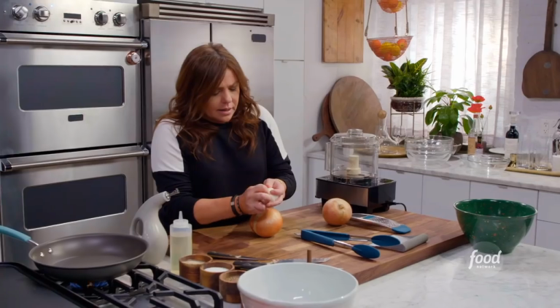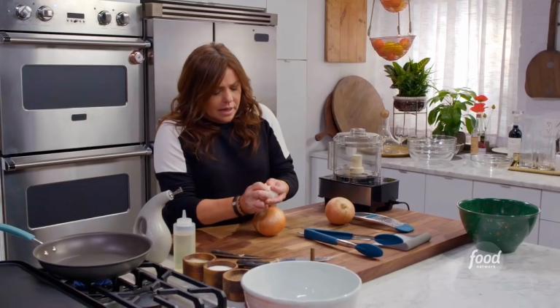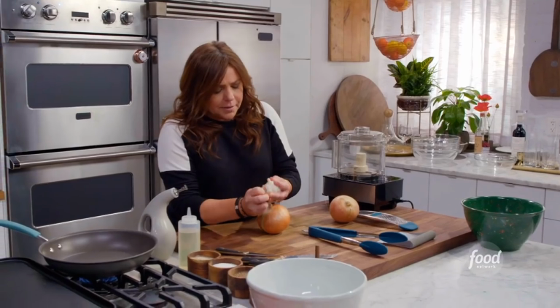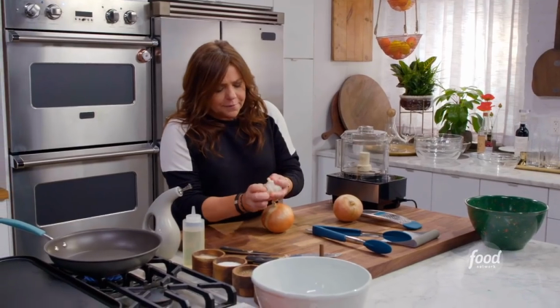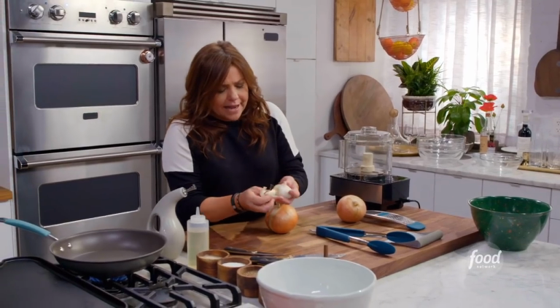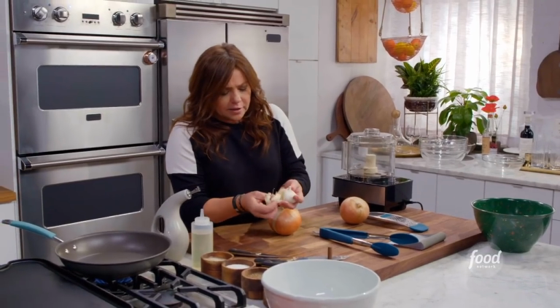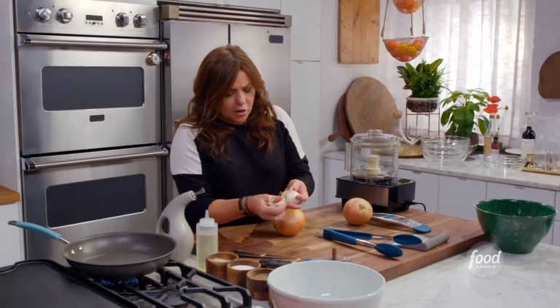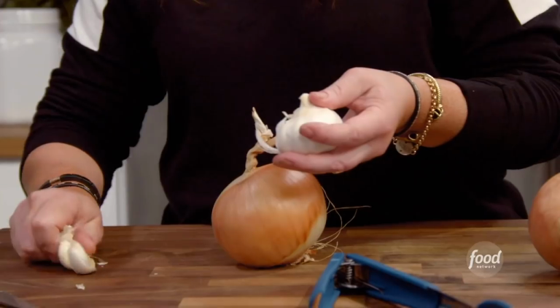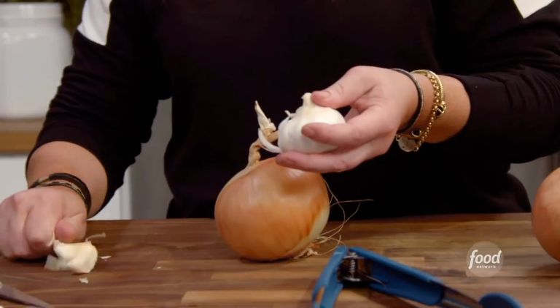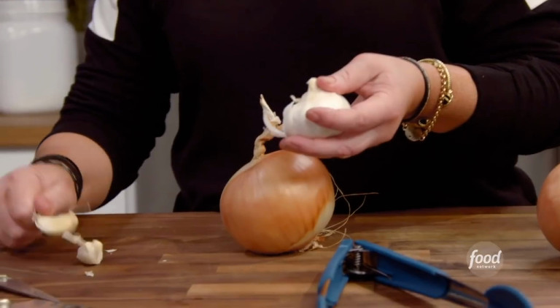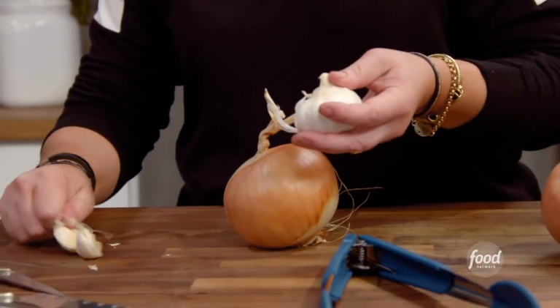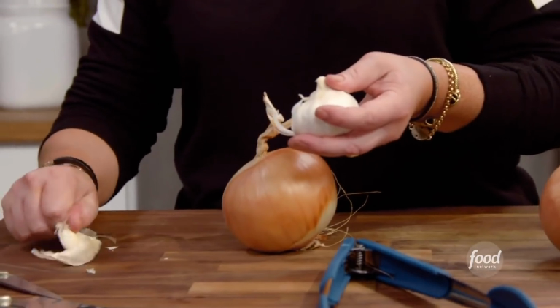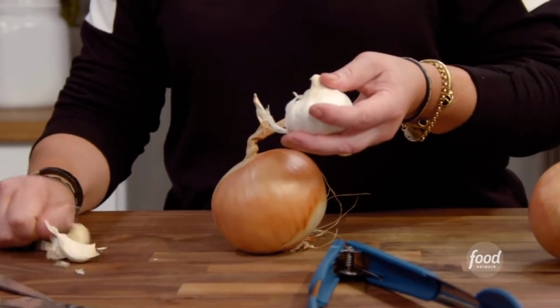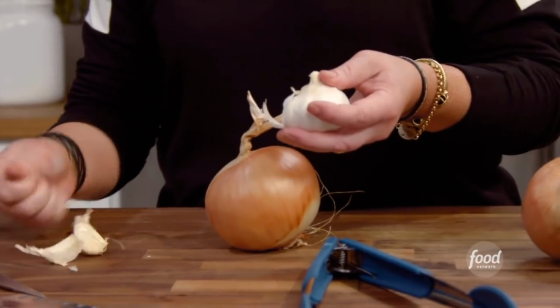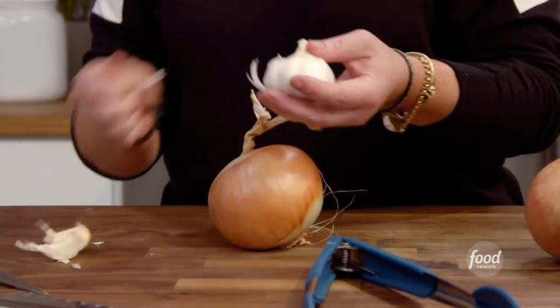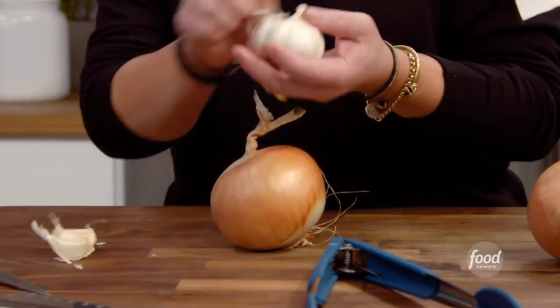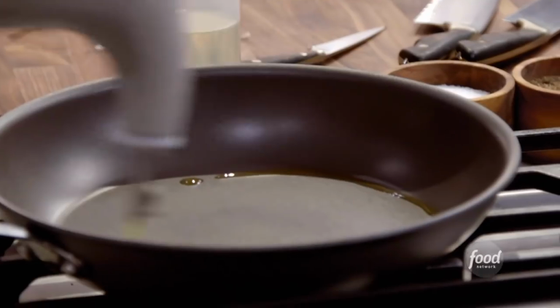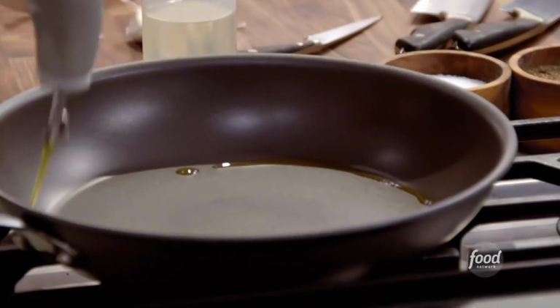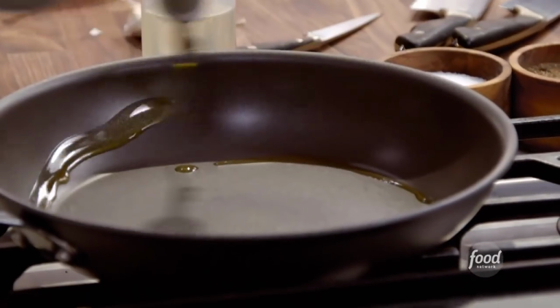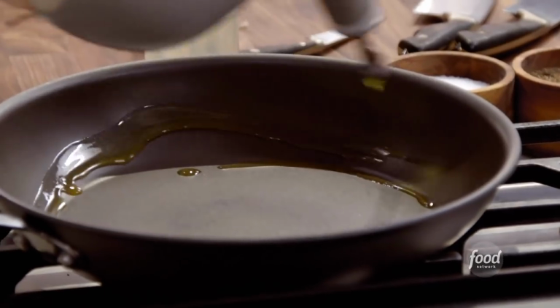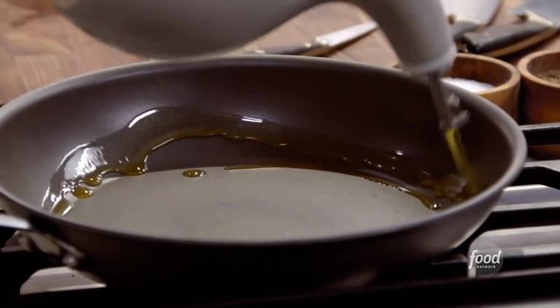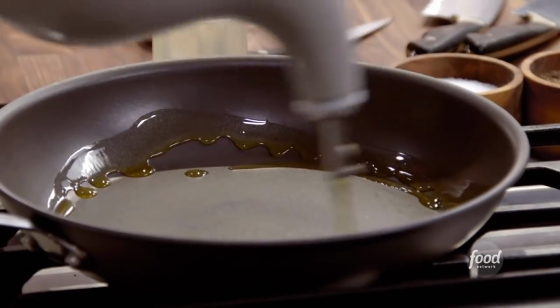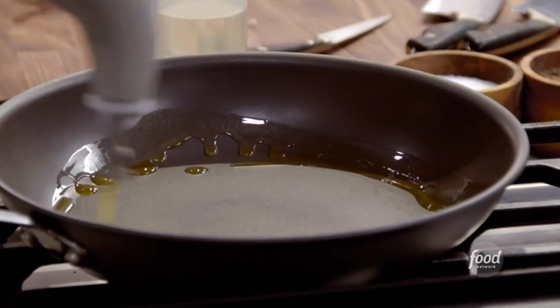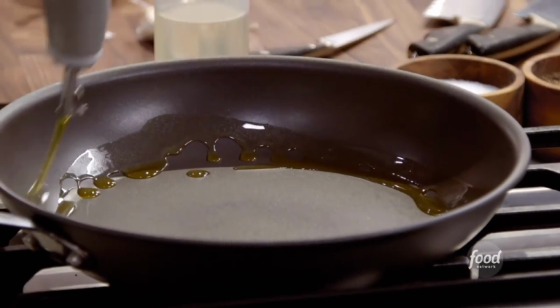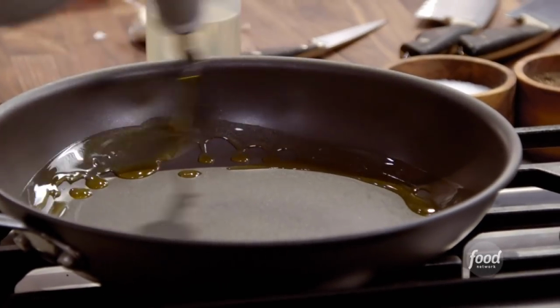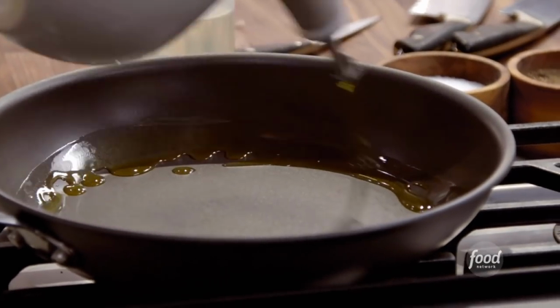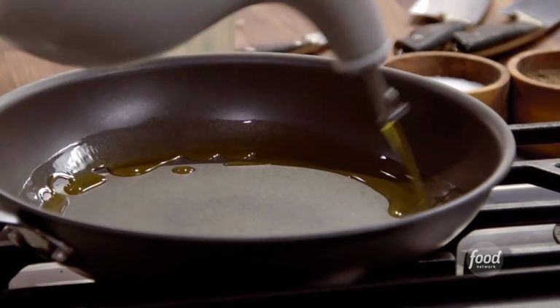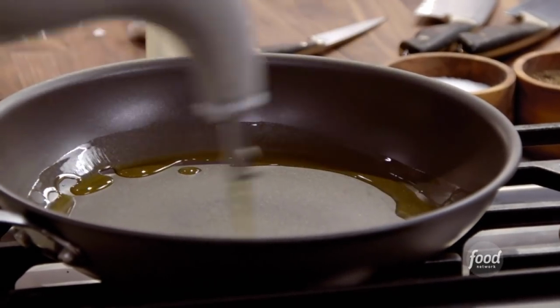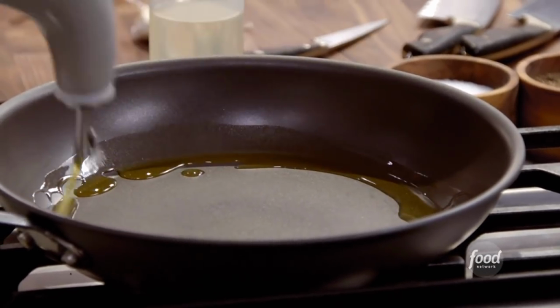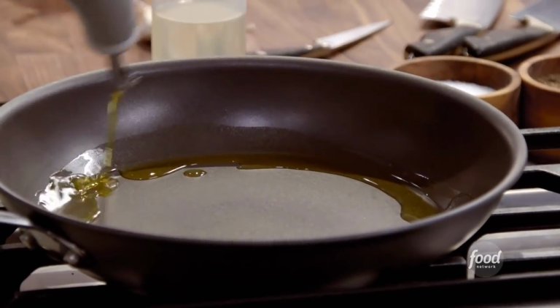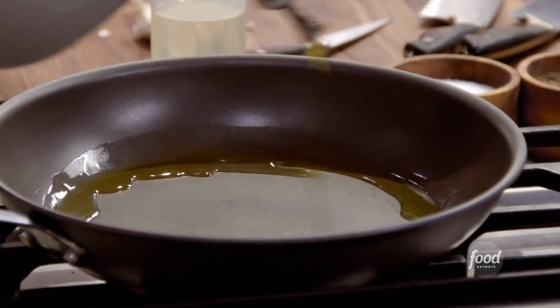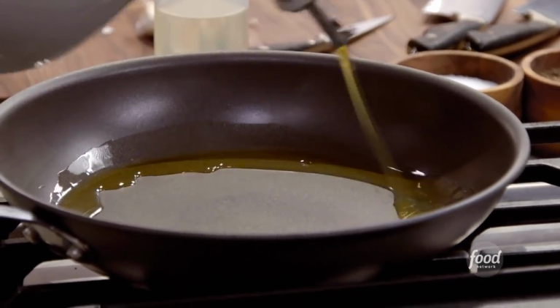Couple of fat cloves of garlic. Pan's getting a little warm, let's put some oil in it.